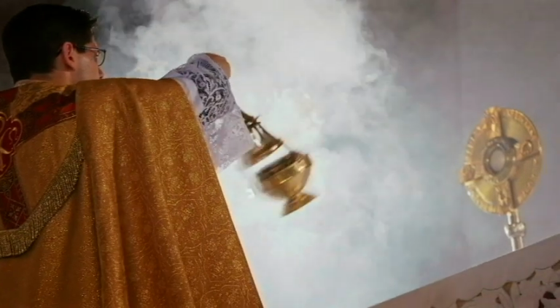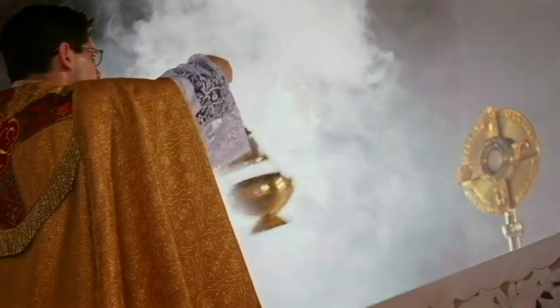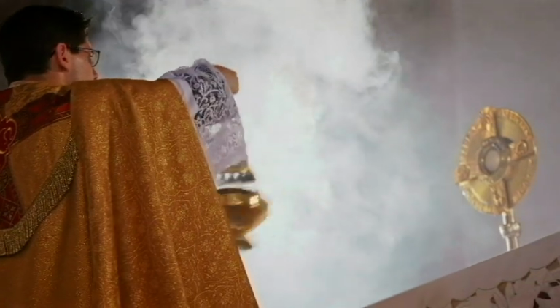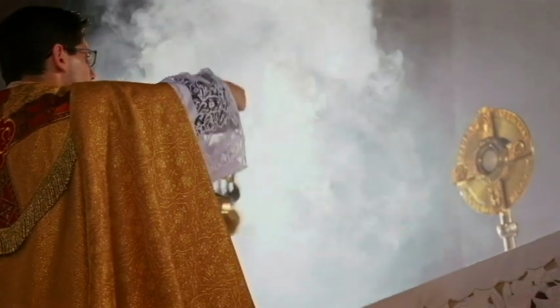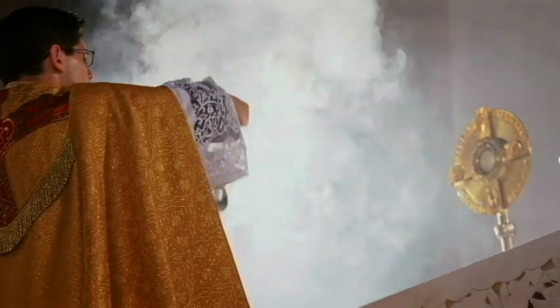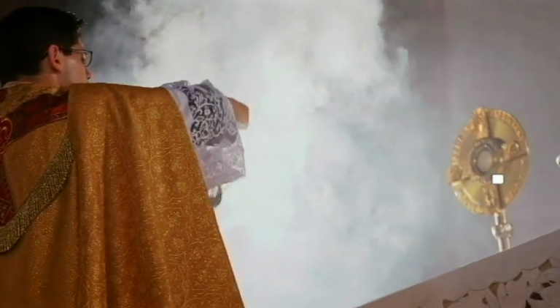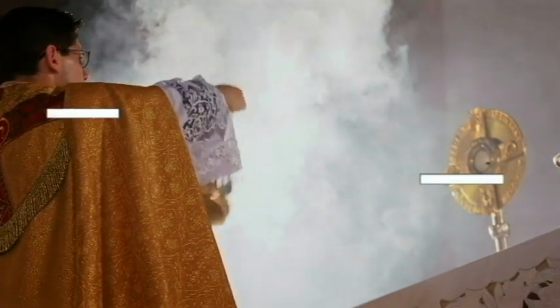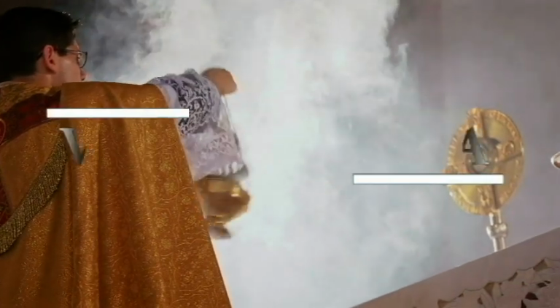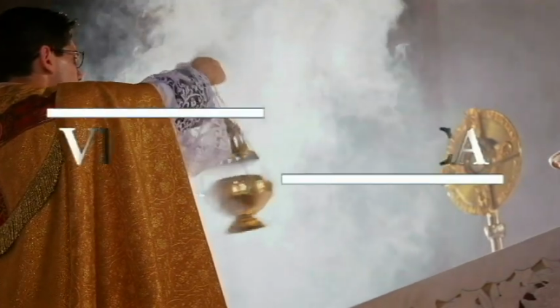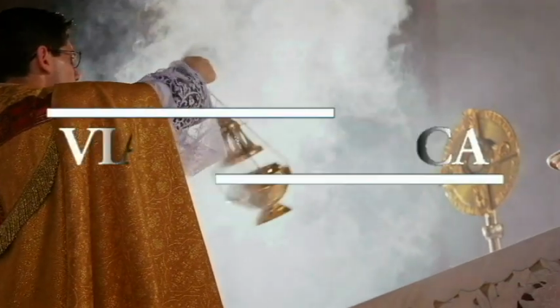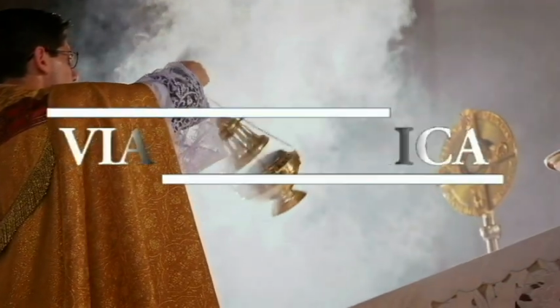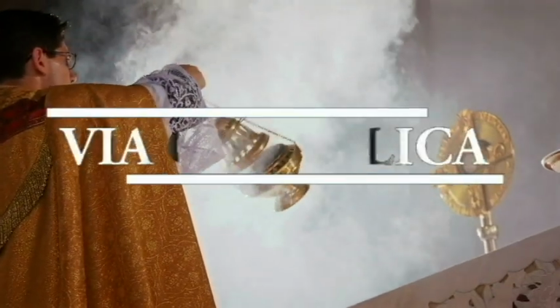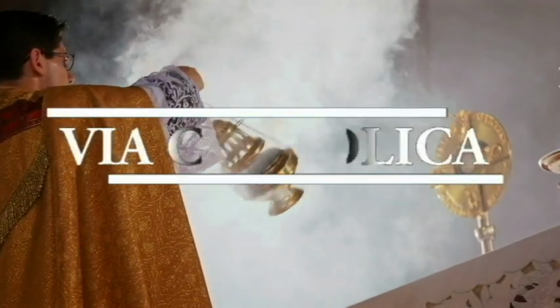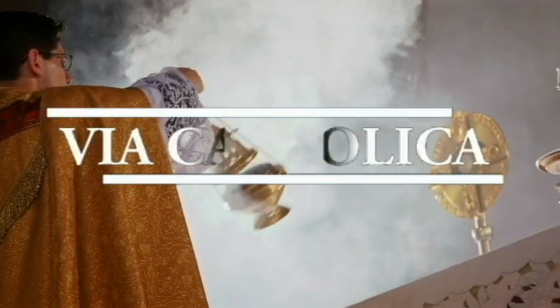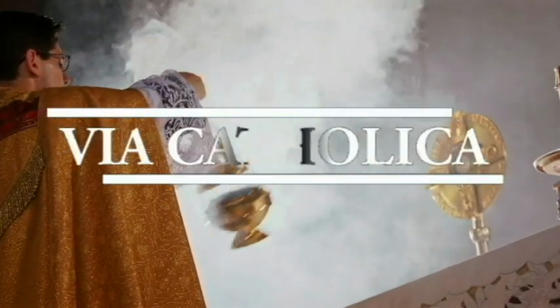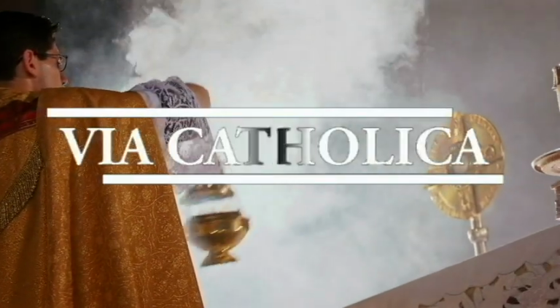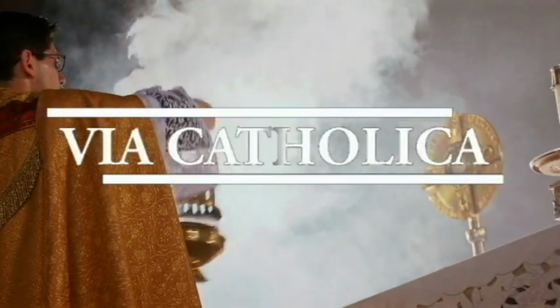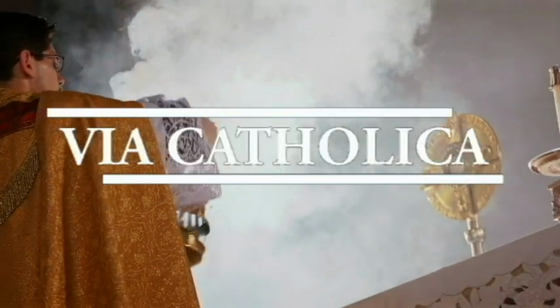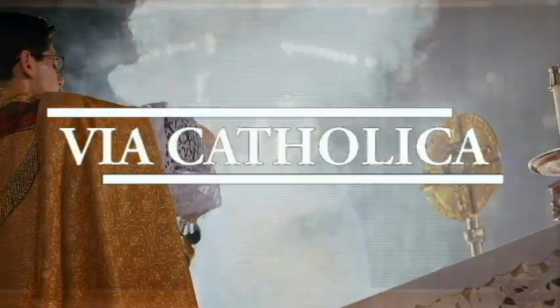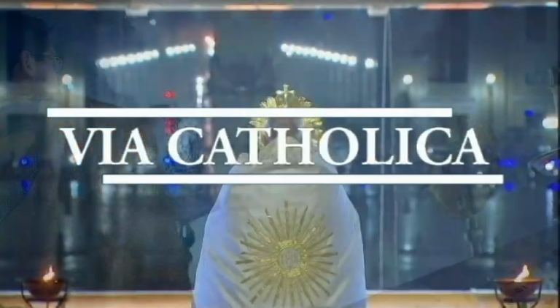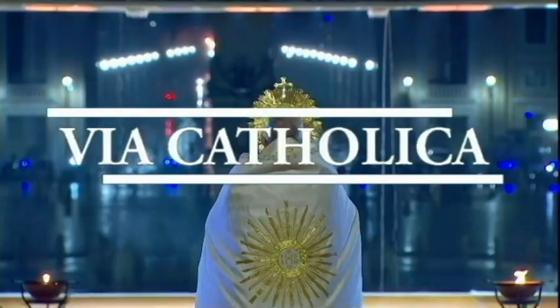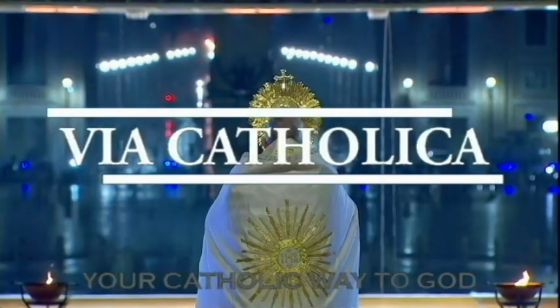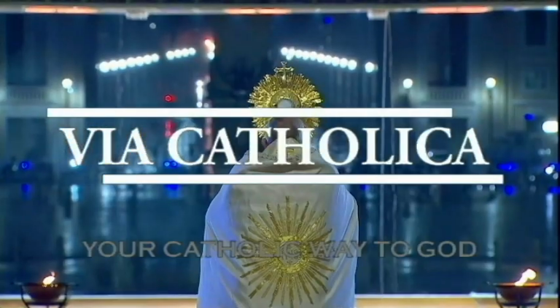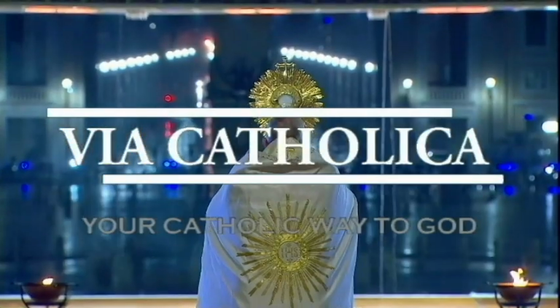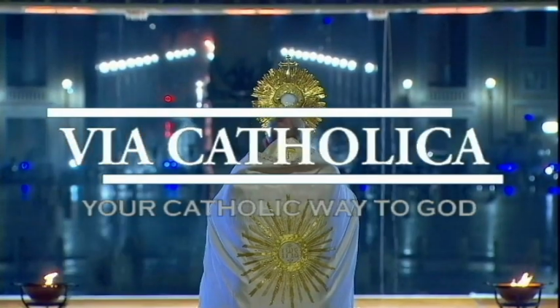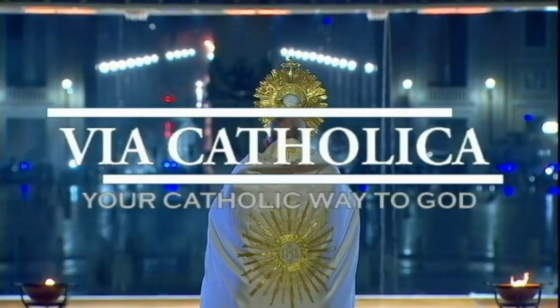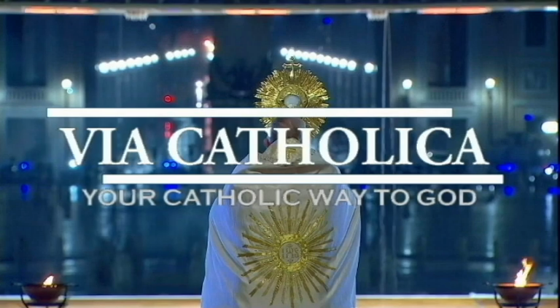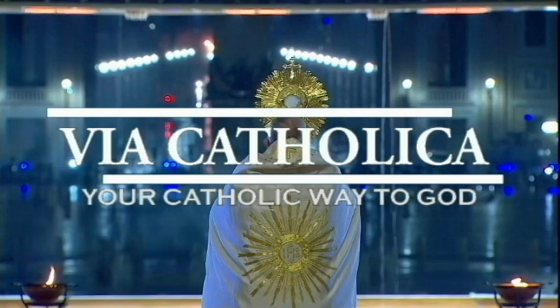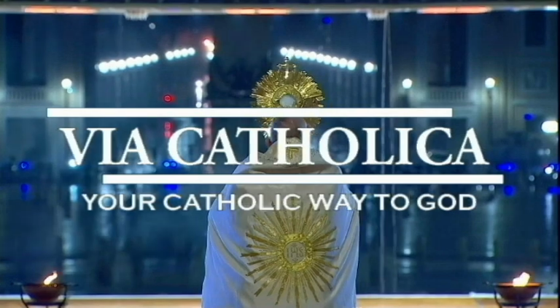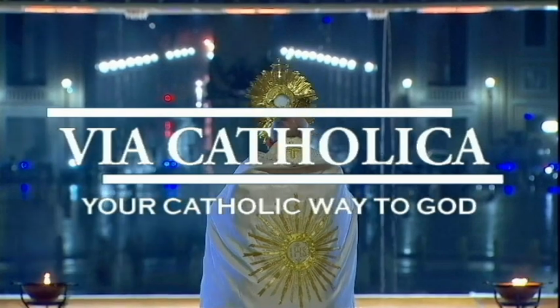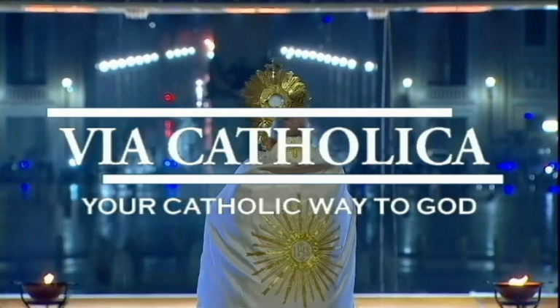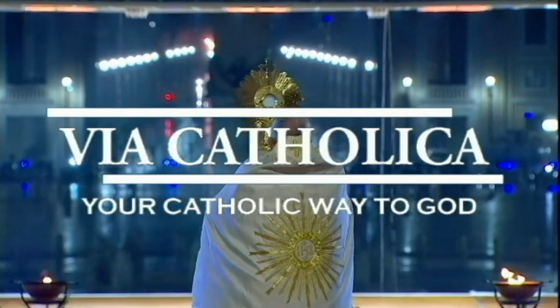Welcome to ViaCatholica channel, your Catholic way to God.